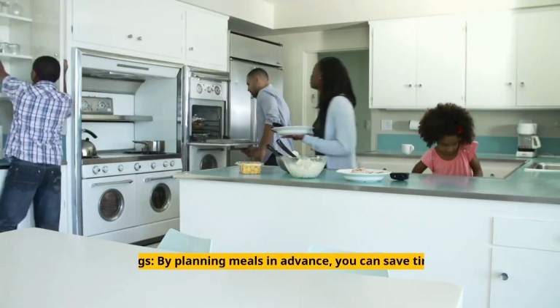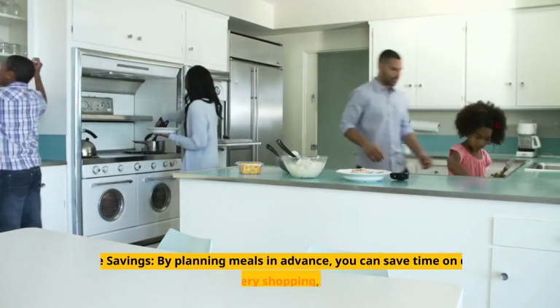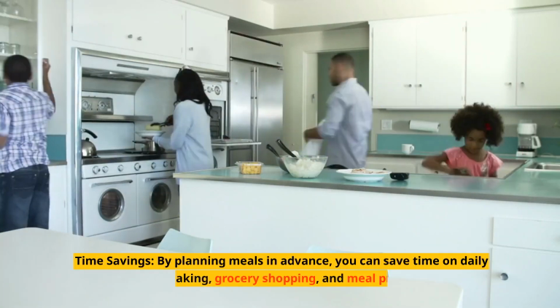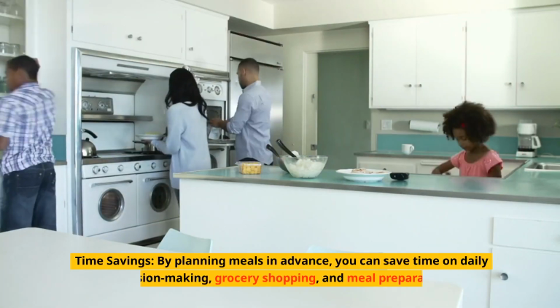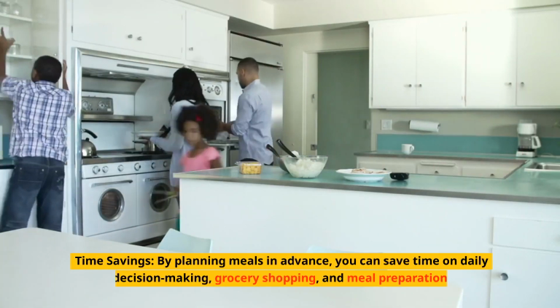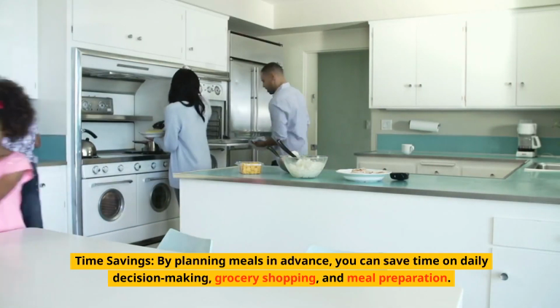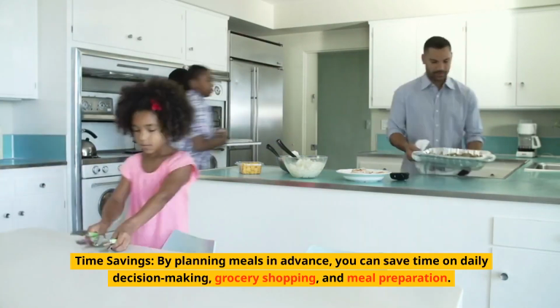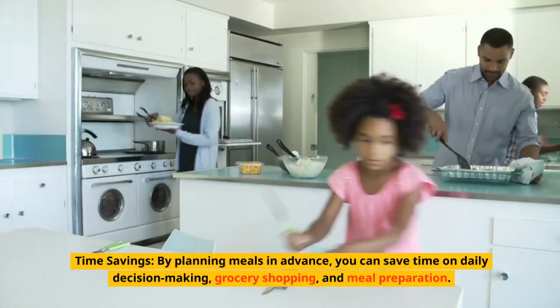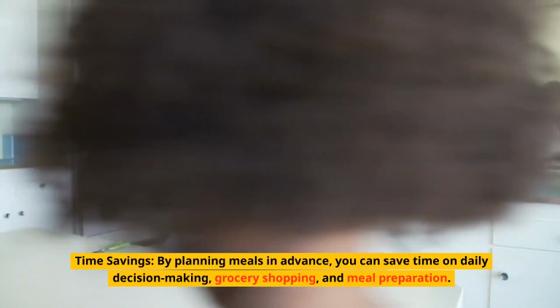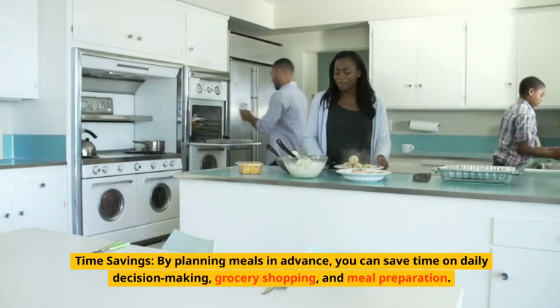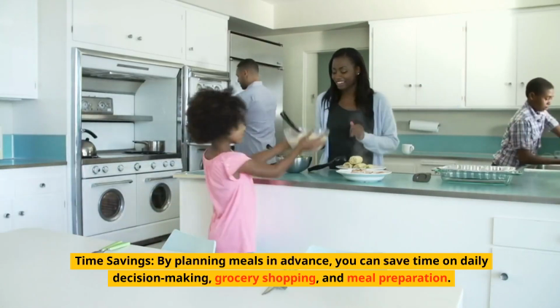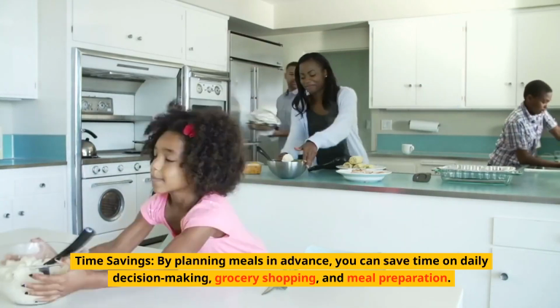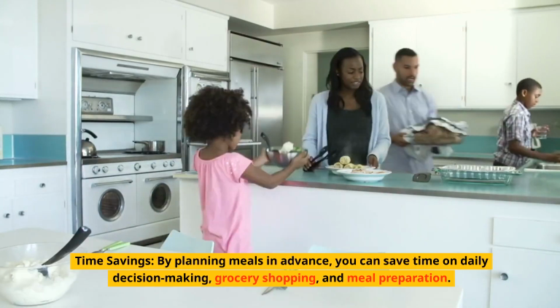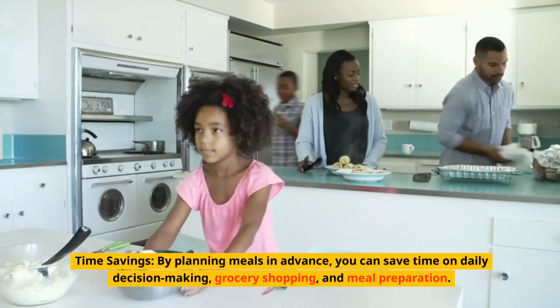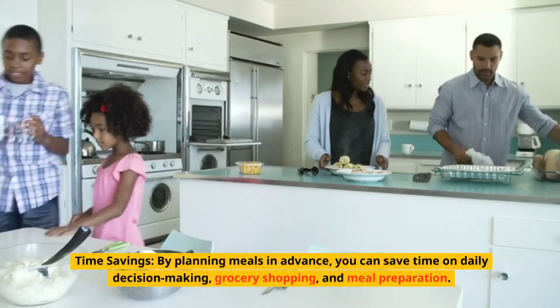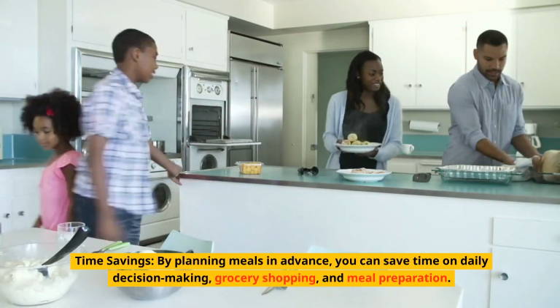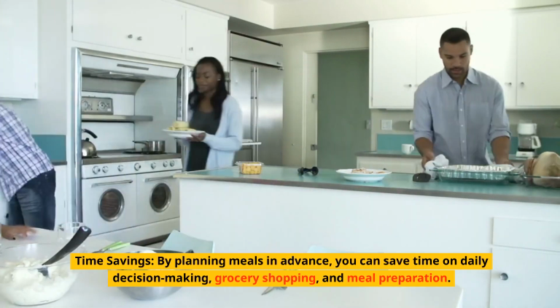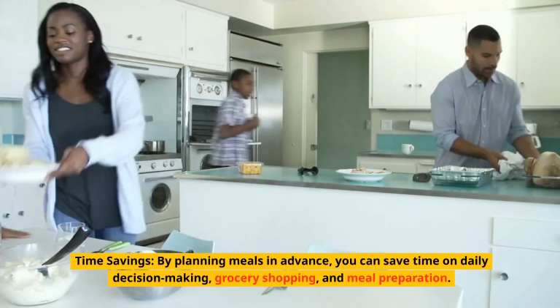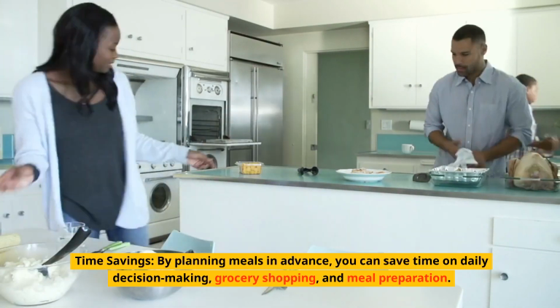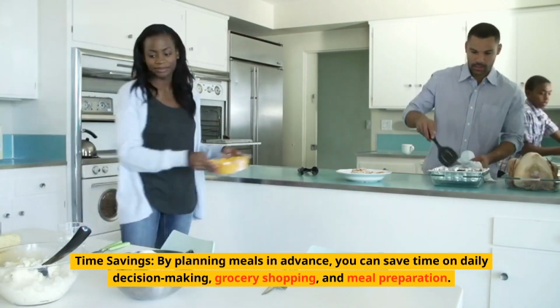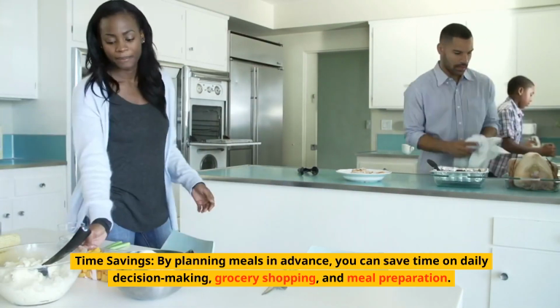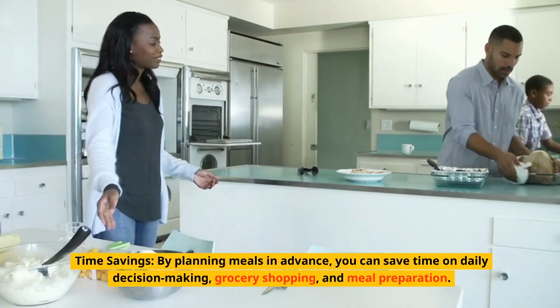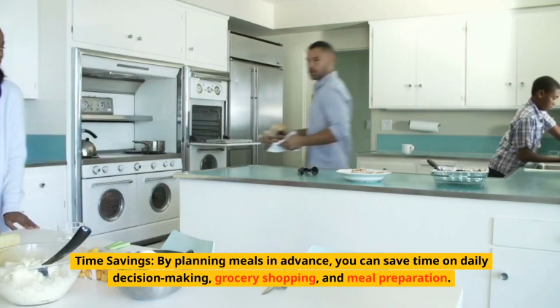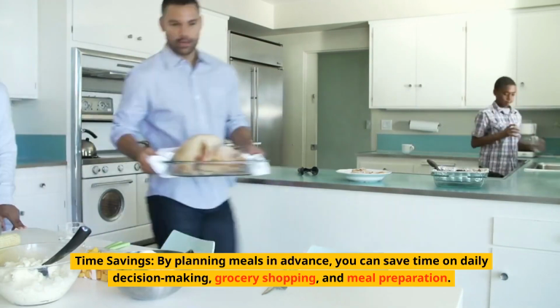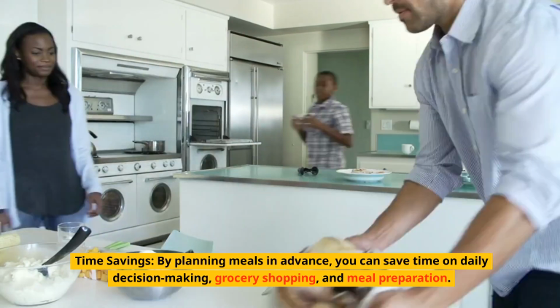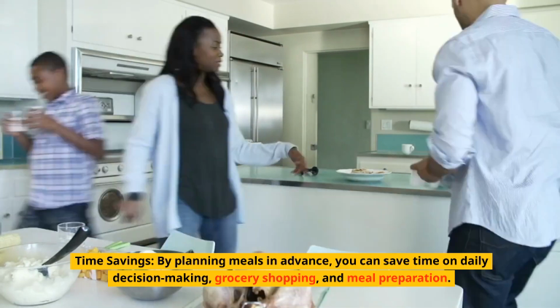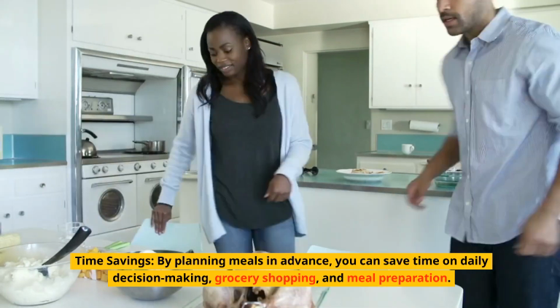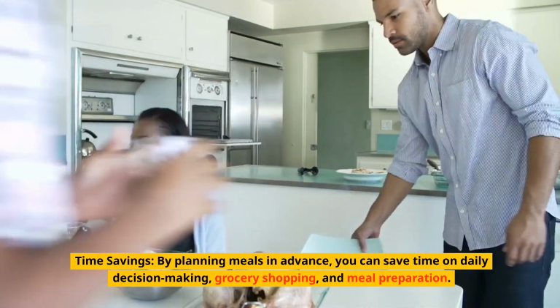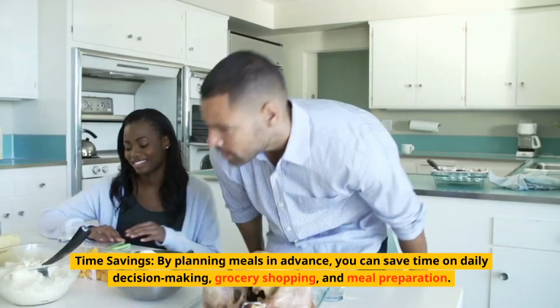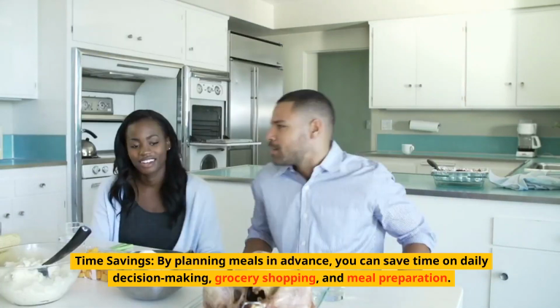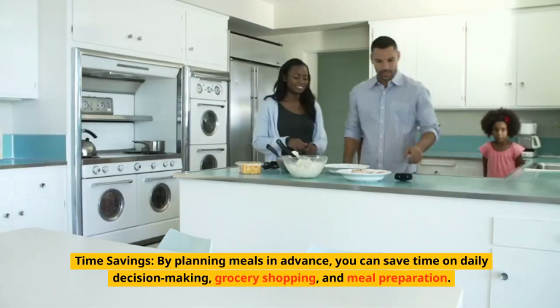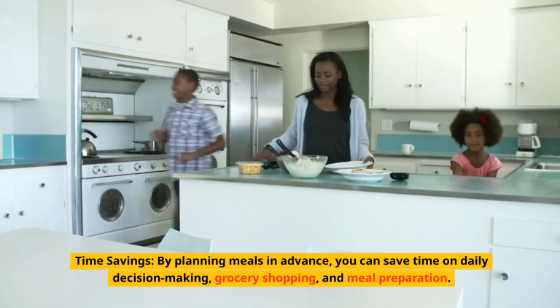Time savings. By planning meals in advance, you can save time on daily decision-making, grocery shopping, and meal preparation.